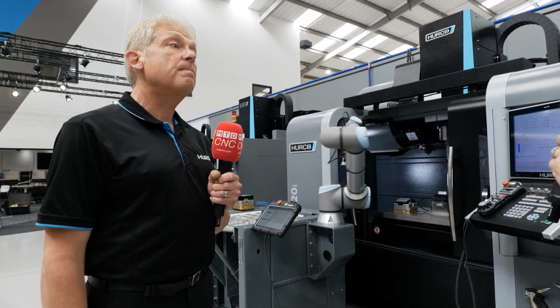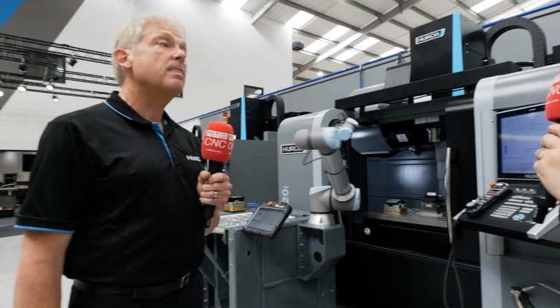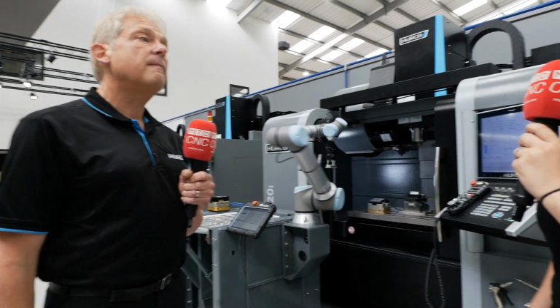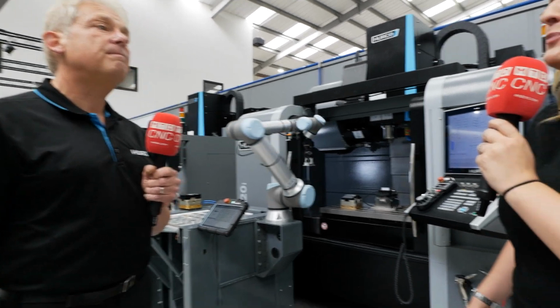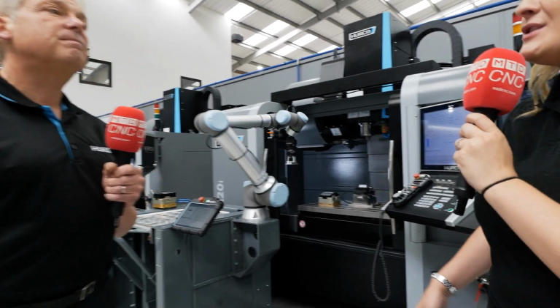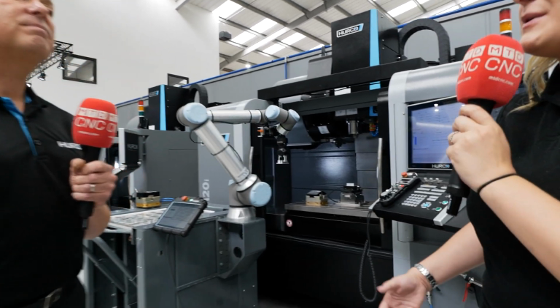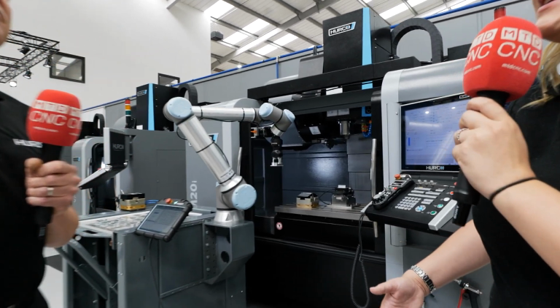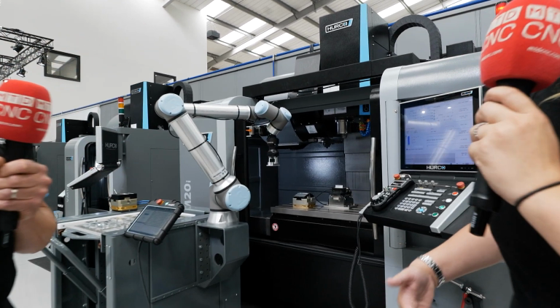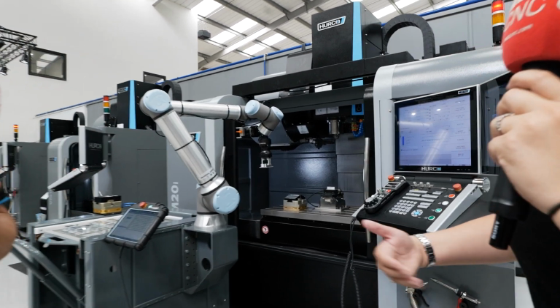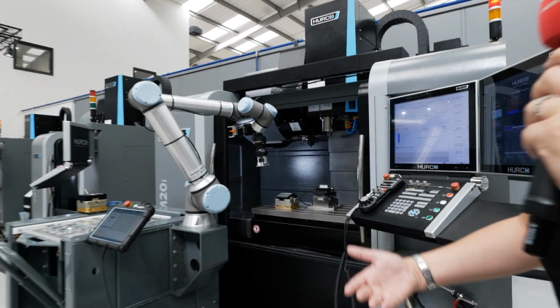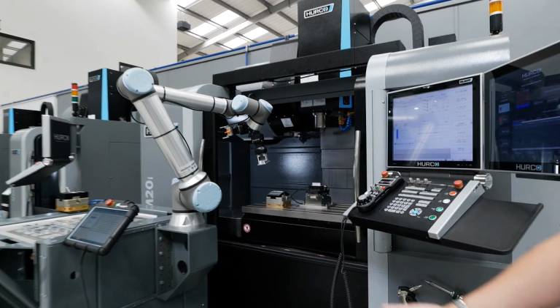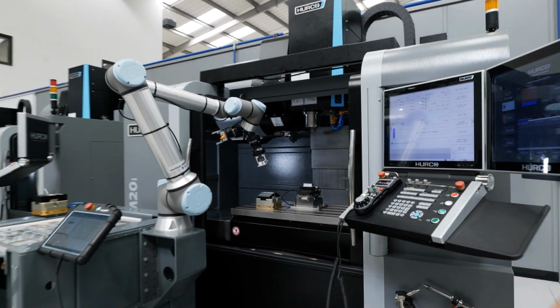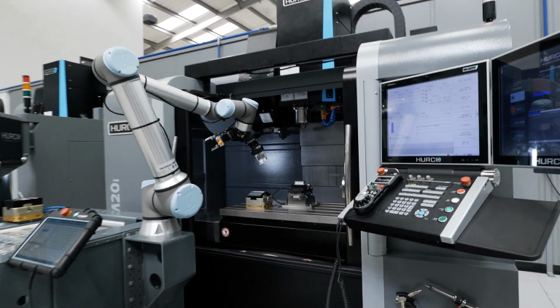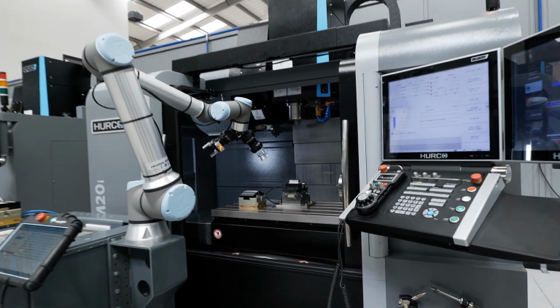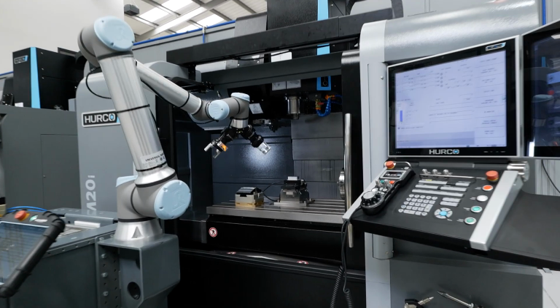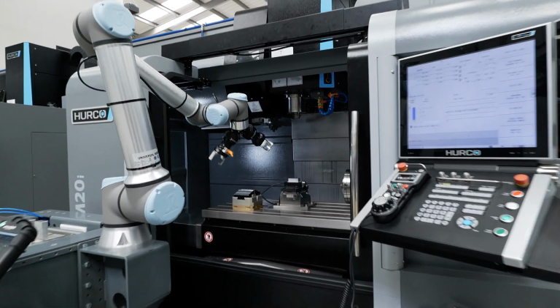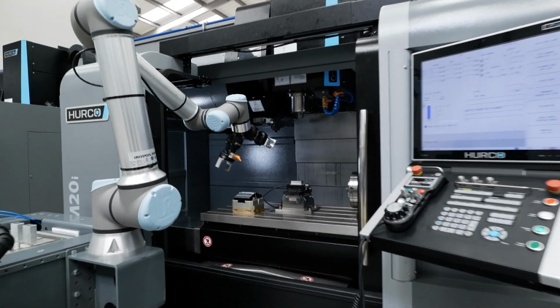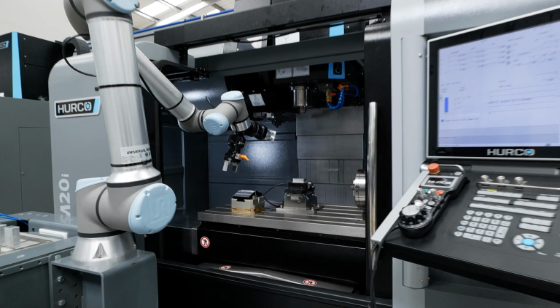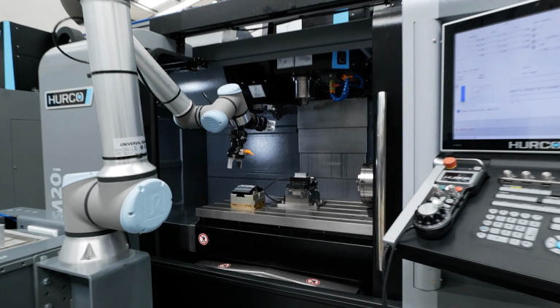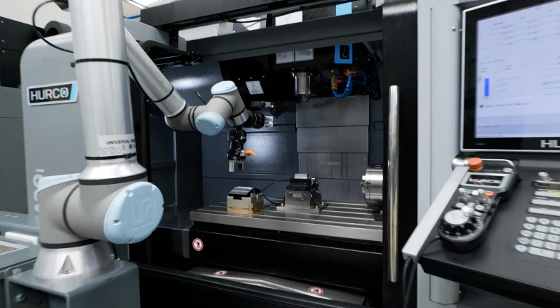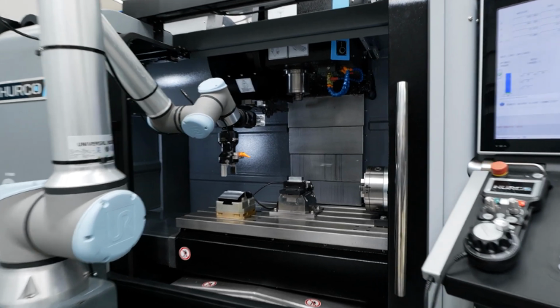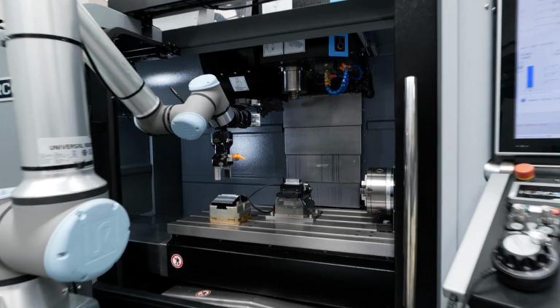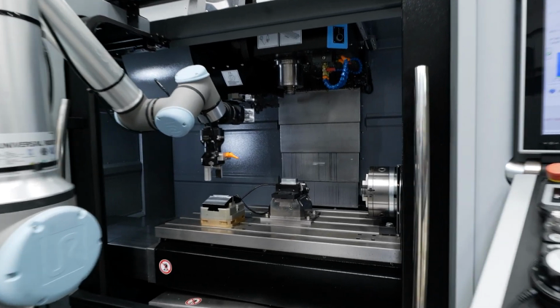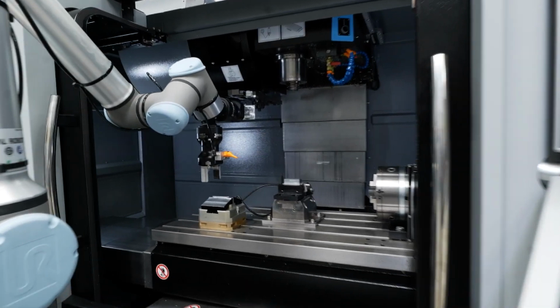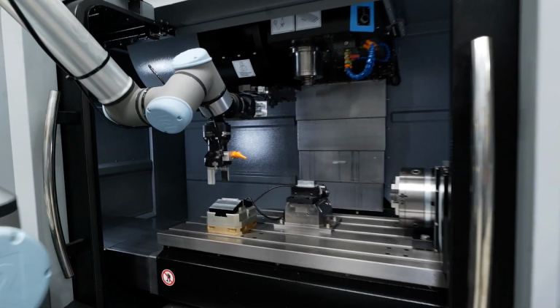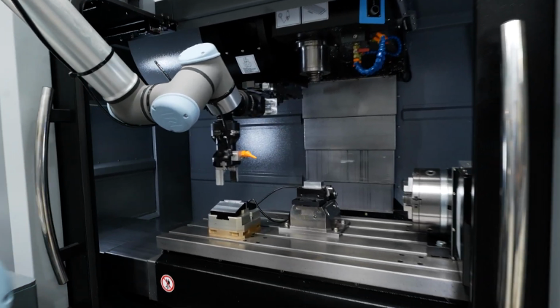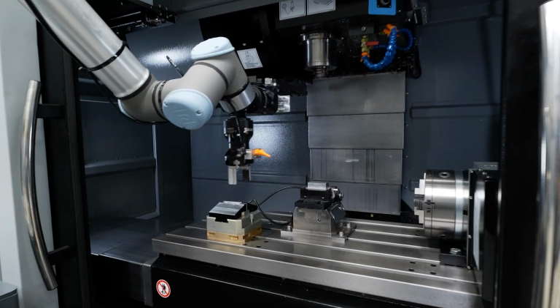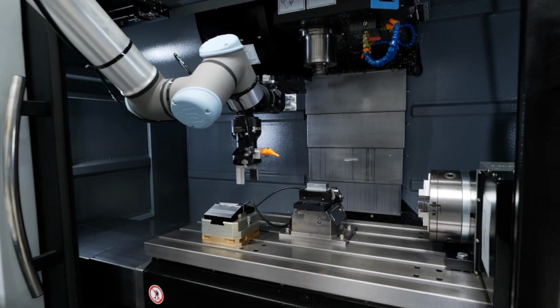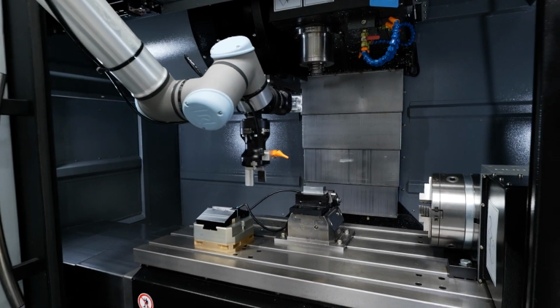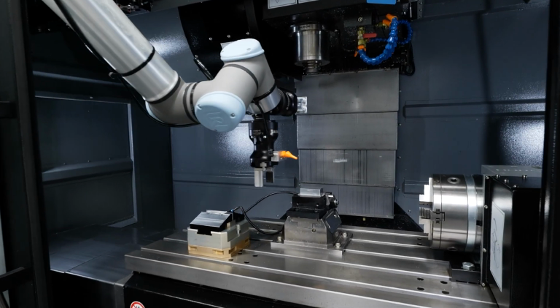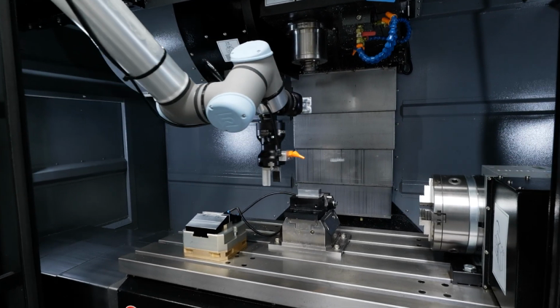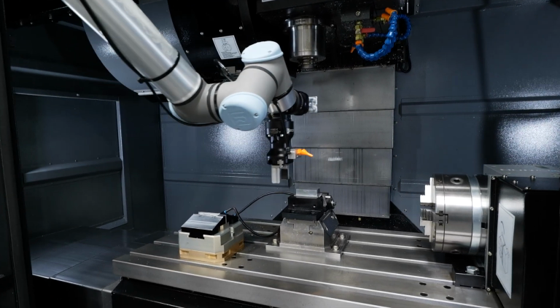So it's as simple as basically setting up once, putting the datum point in there, and then pressing go? Yes.